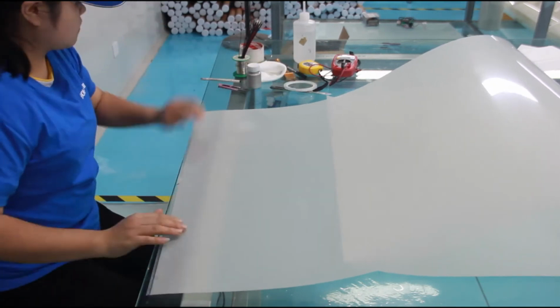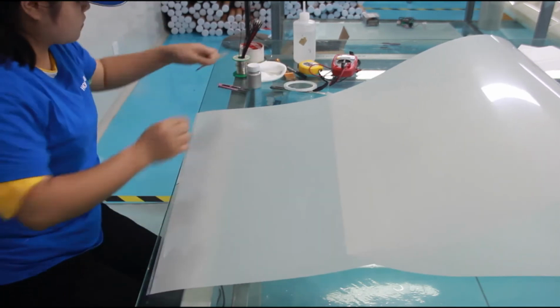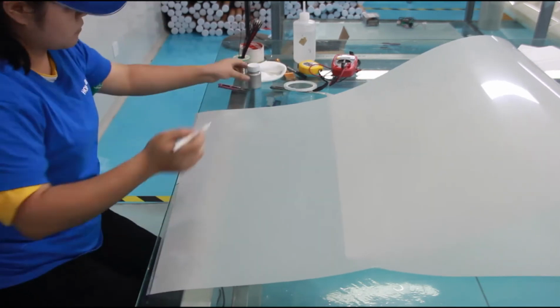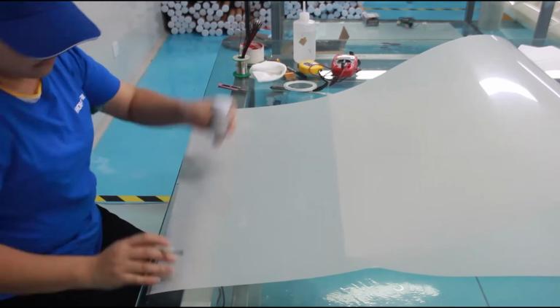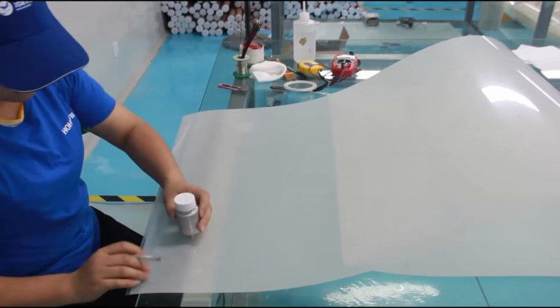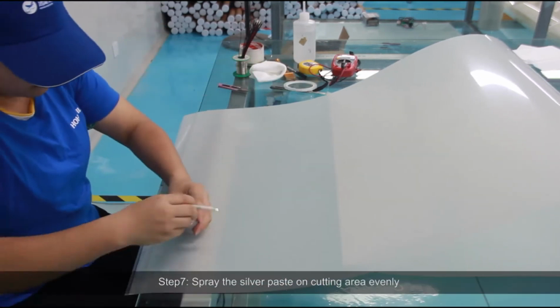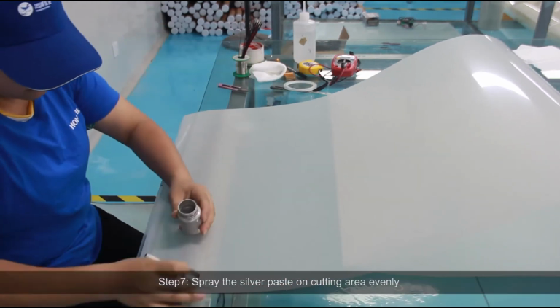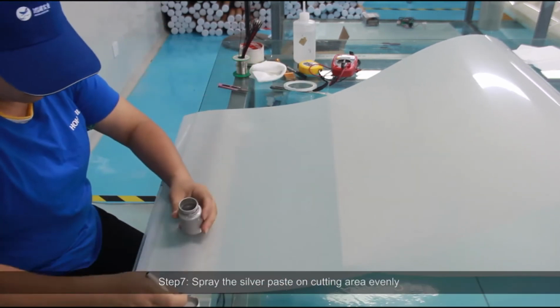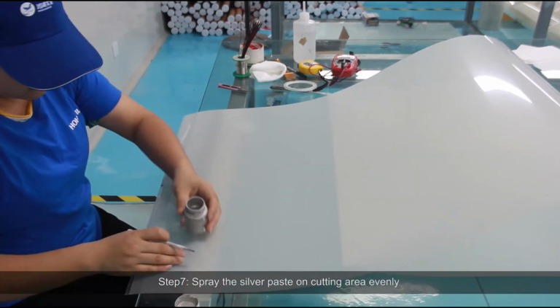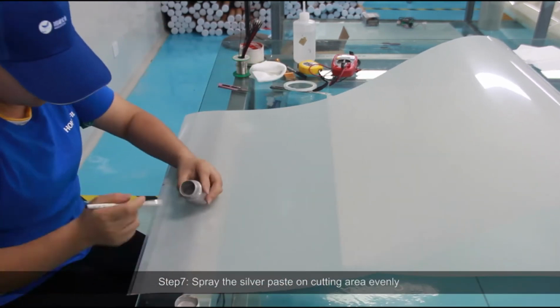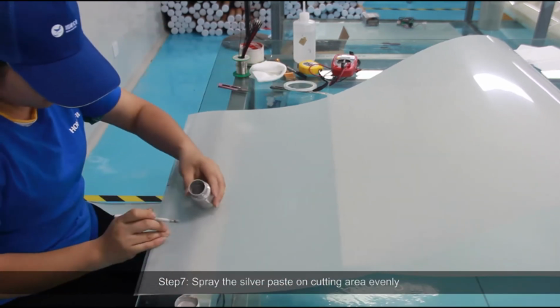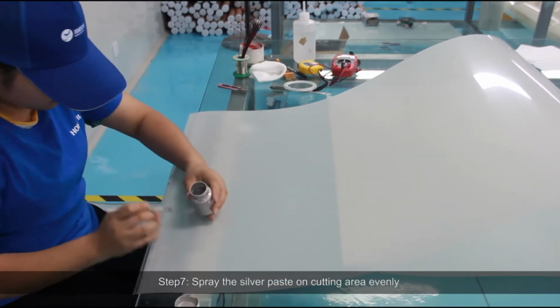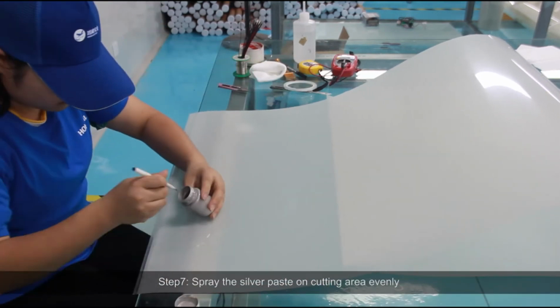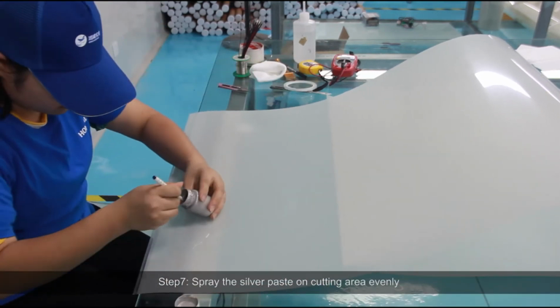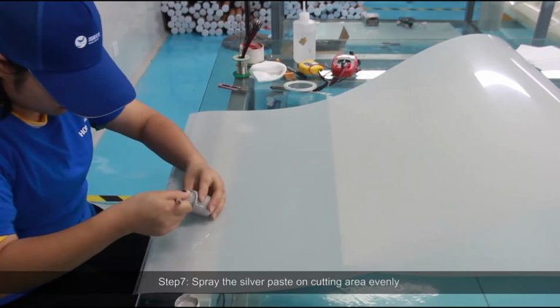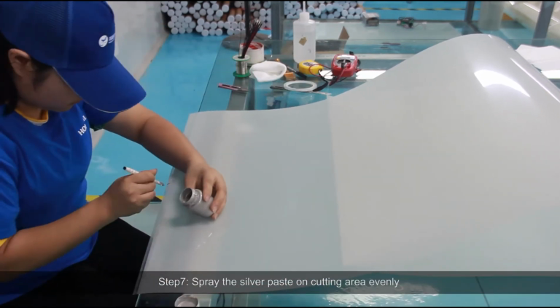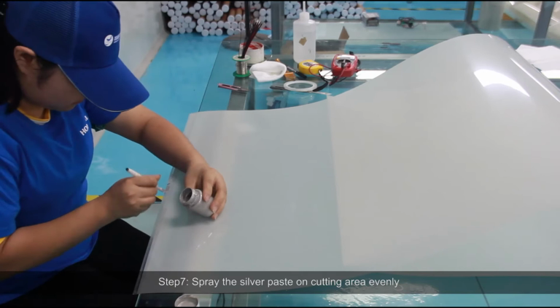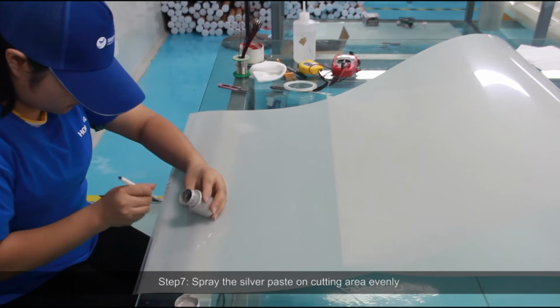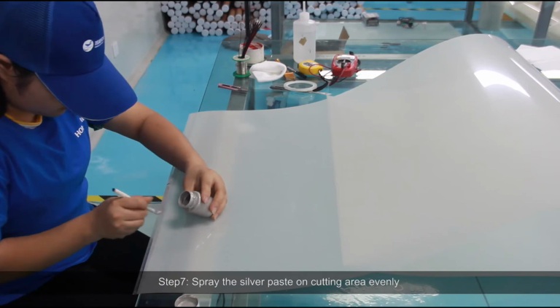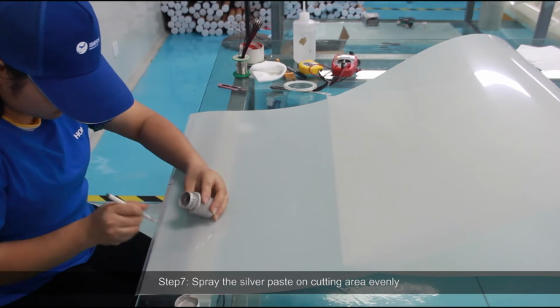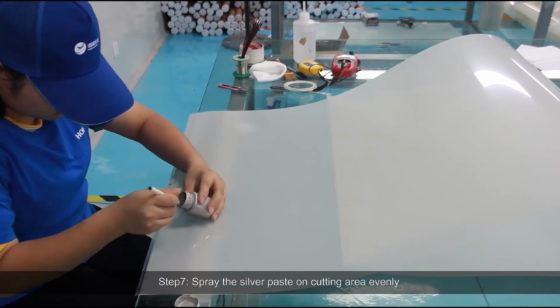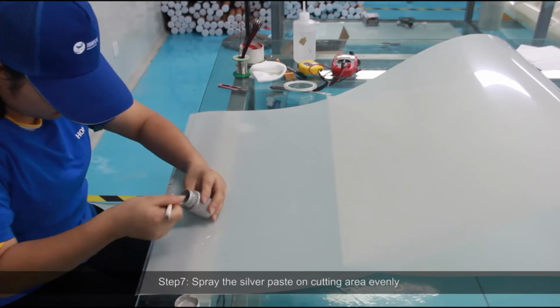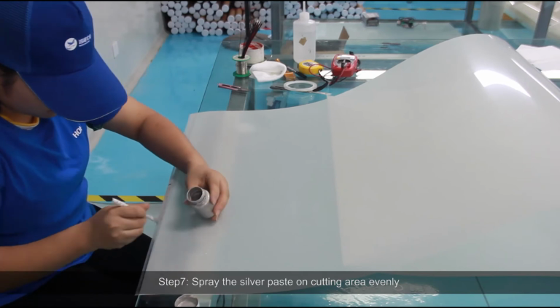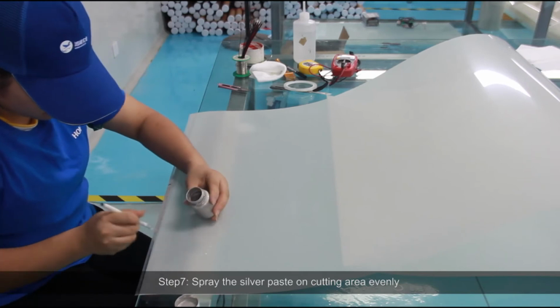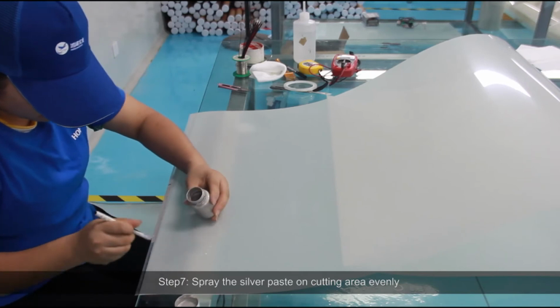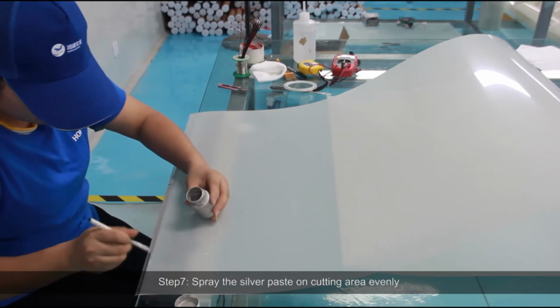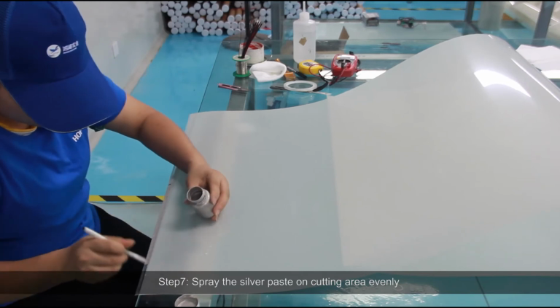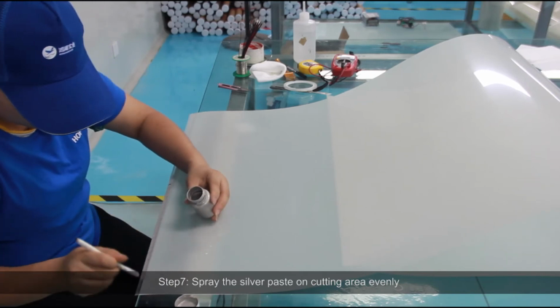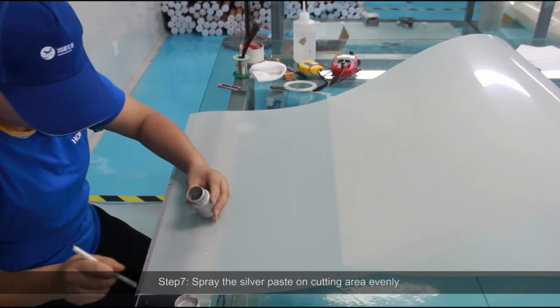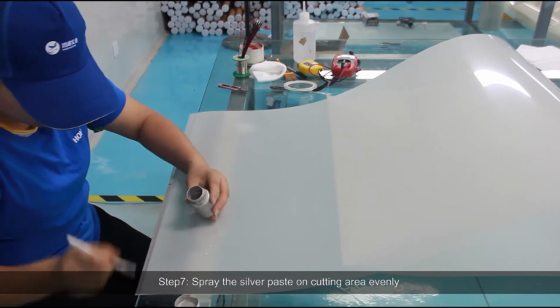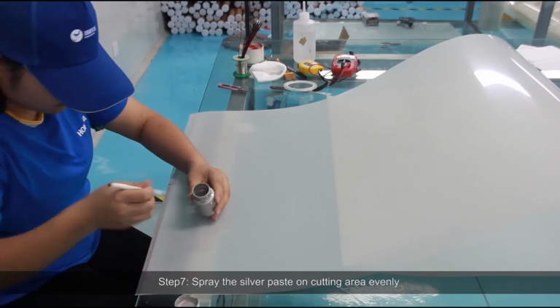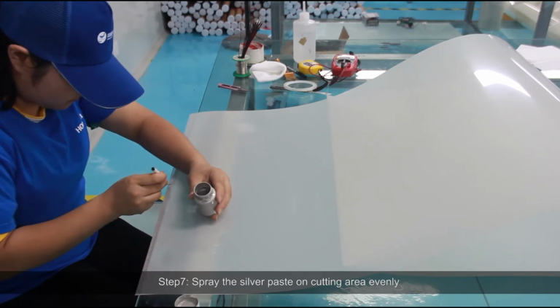Step 7: Spray the silver paste on the cutting area evenly.